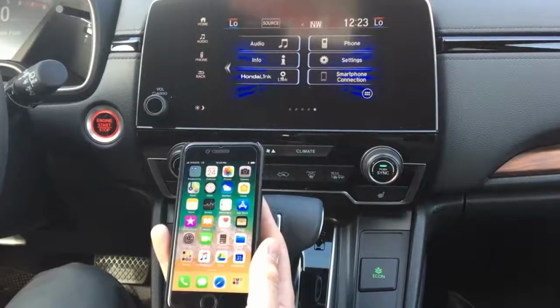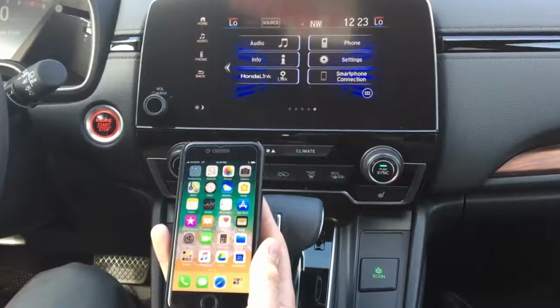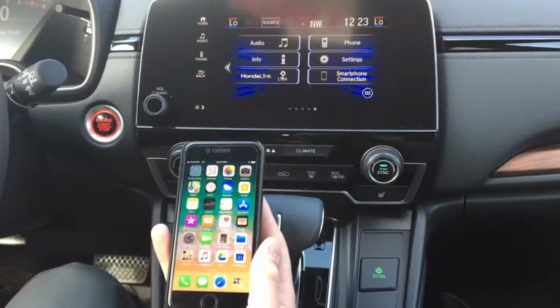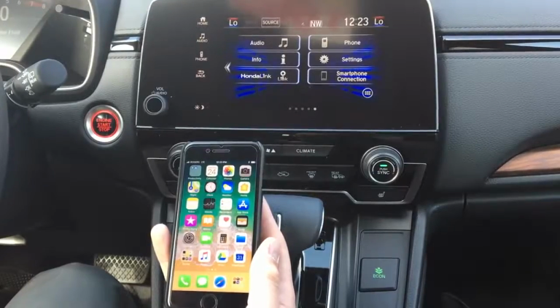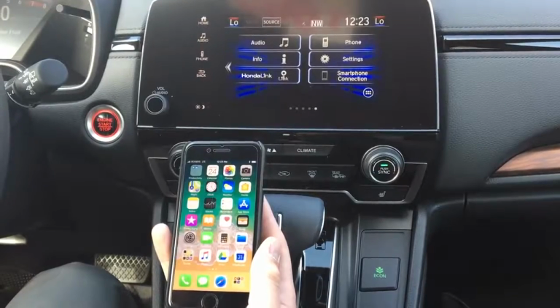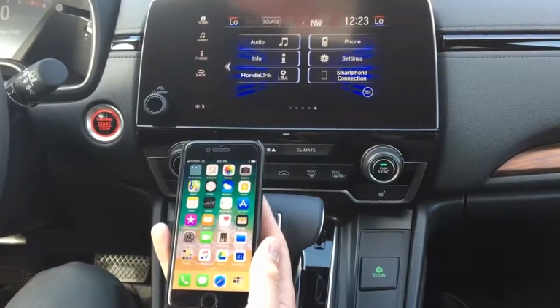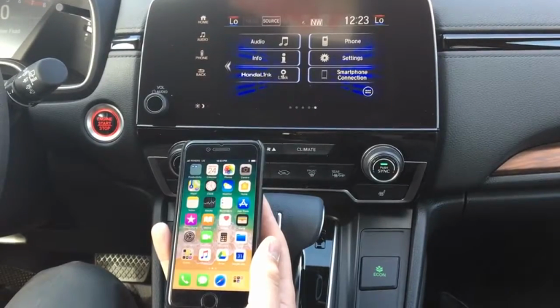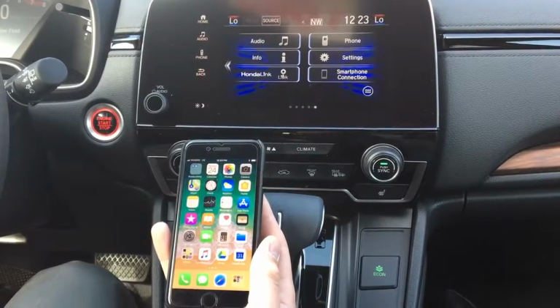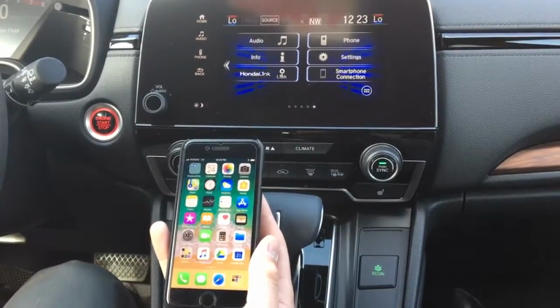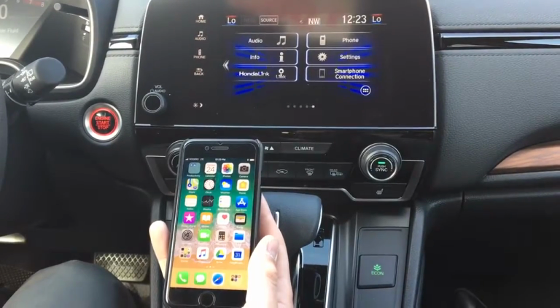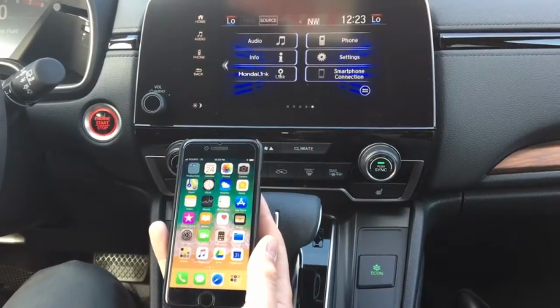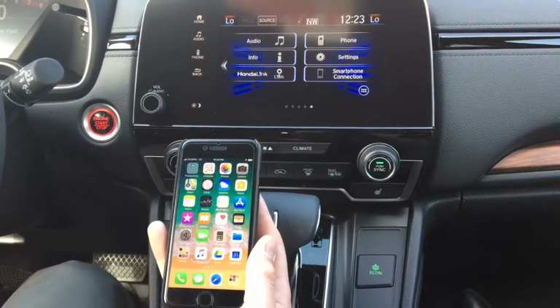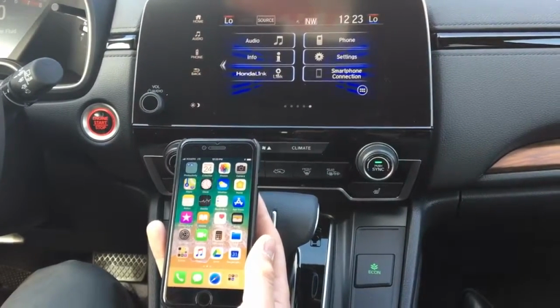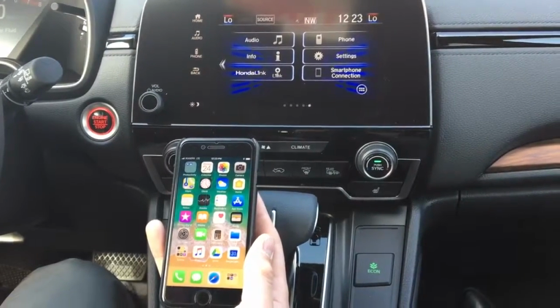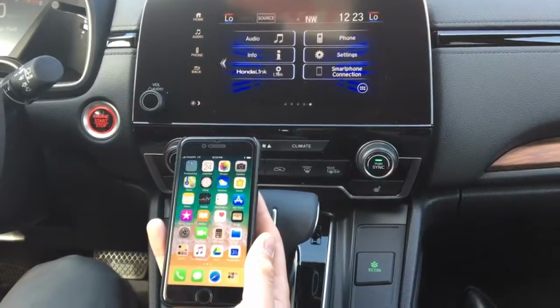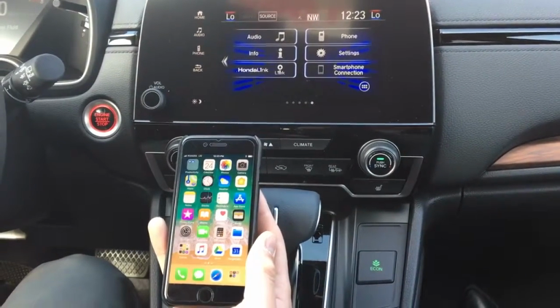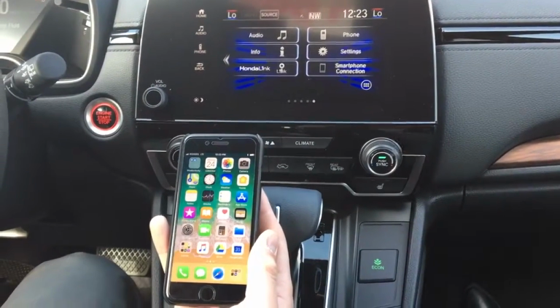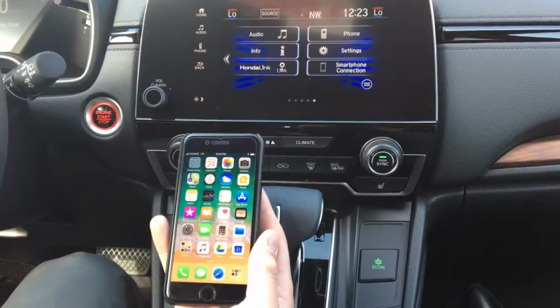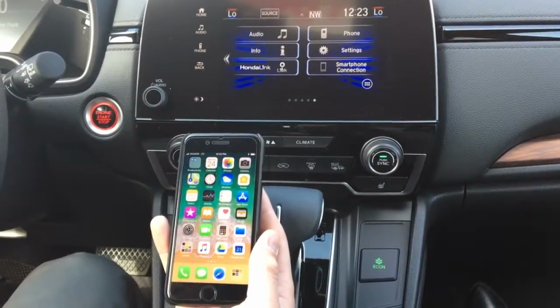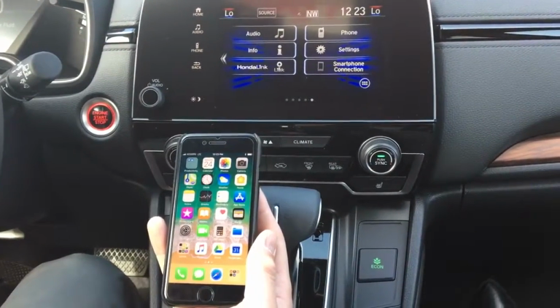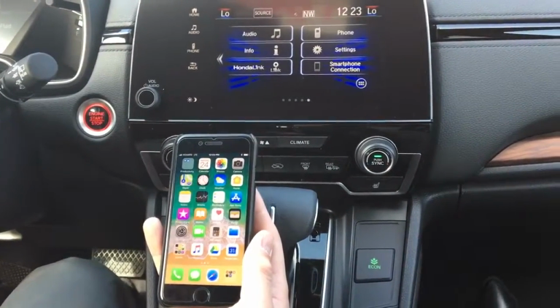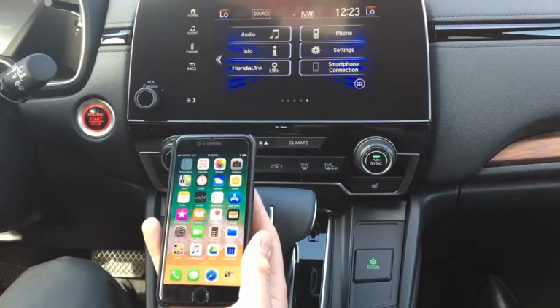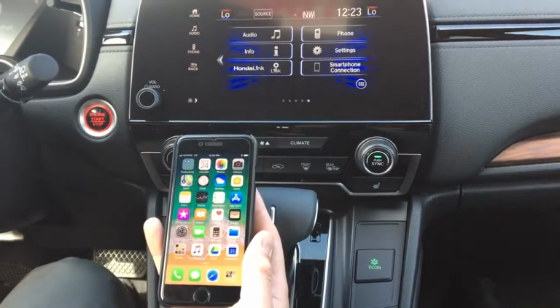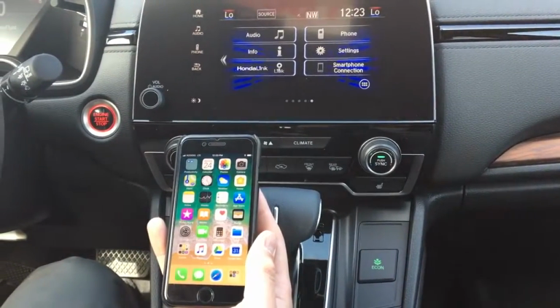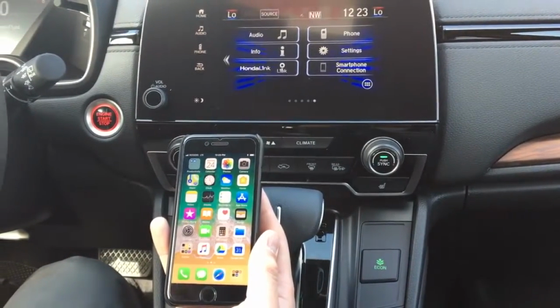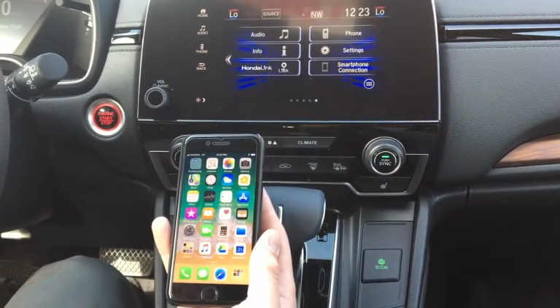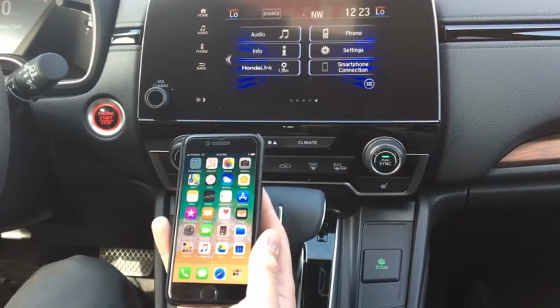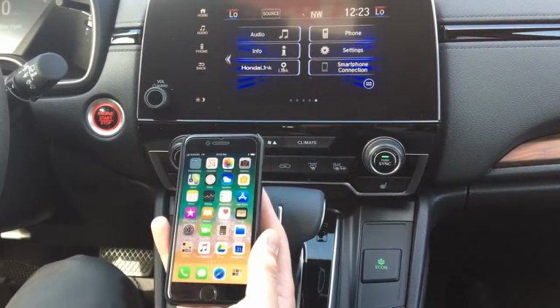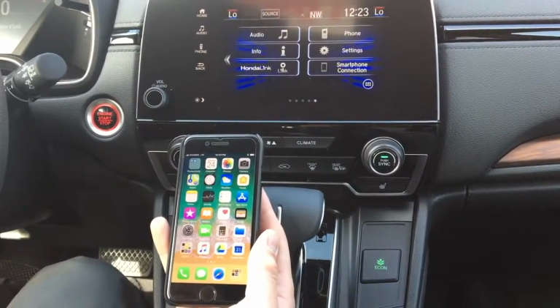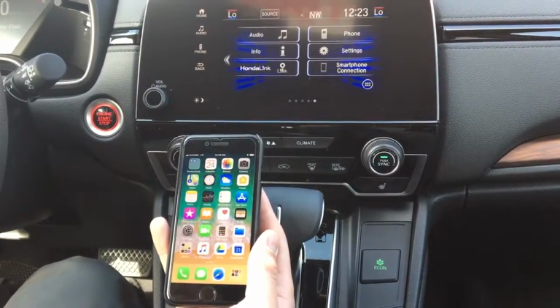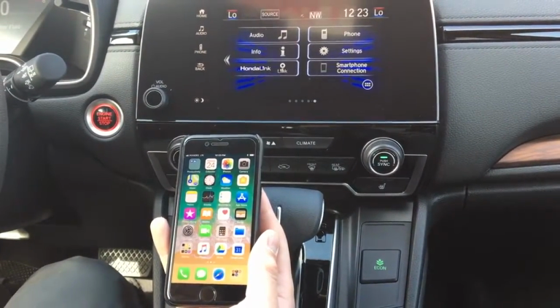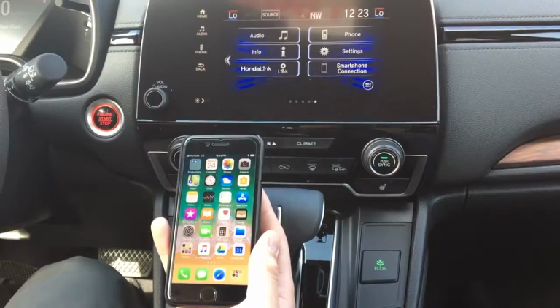Hello, it's David from Pickering Honda, here to show you how to connect your phone to a 2018 Honda CR-V.